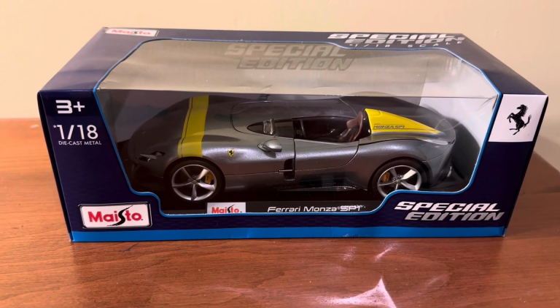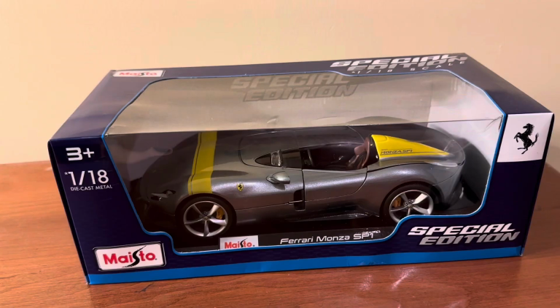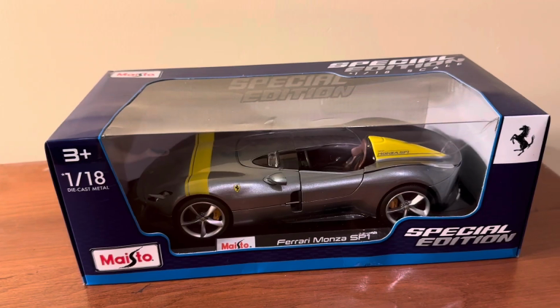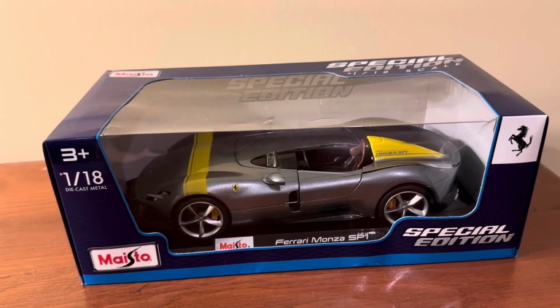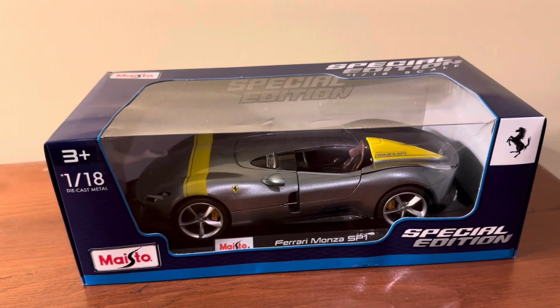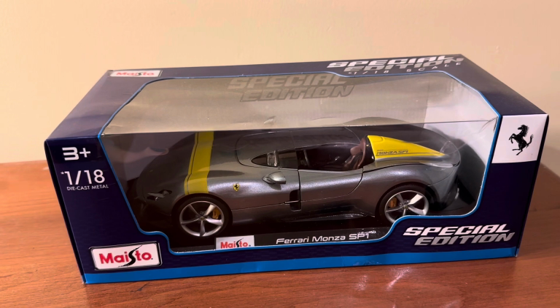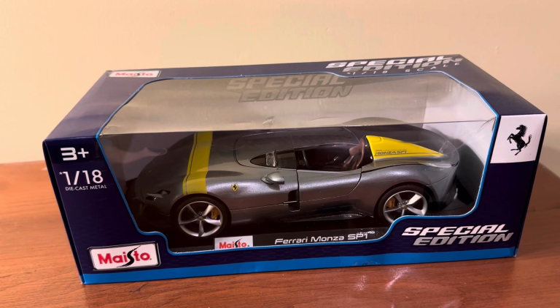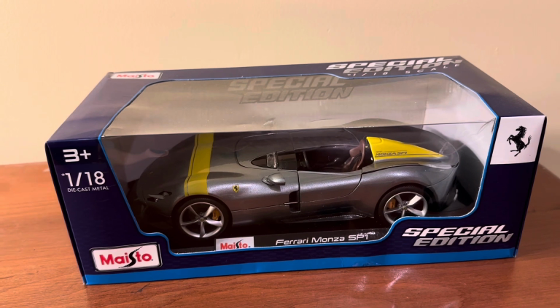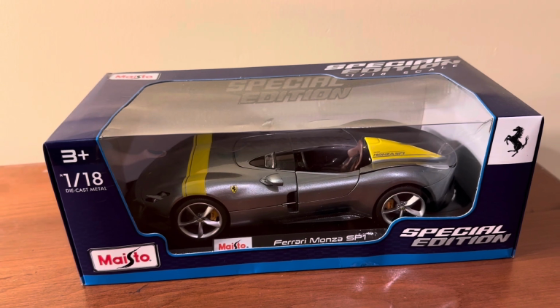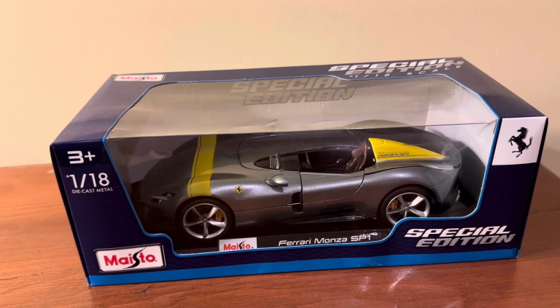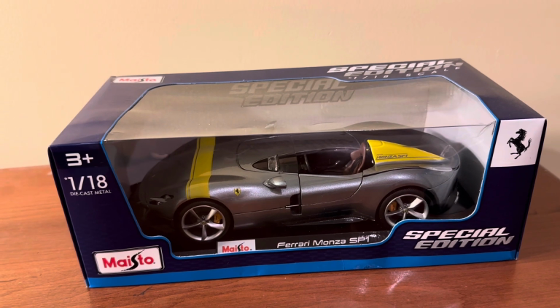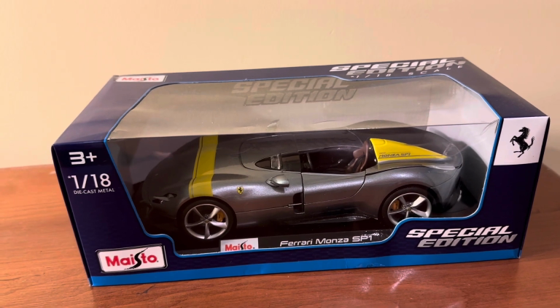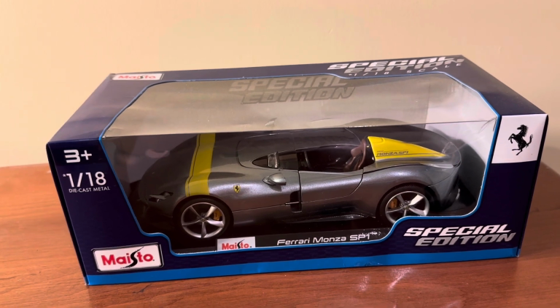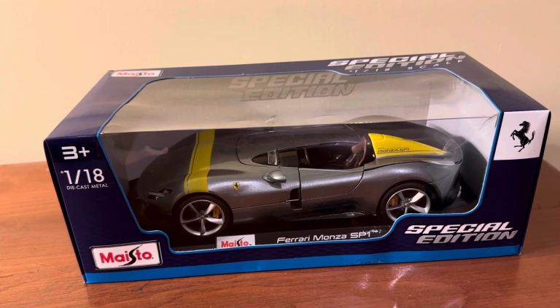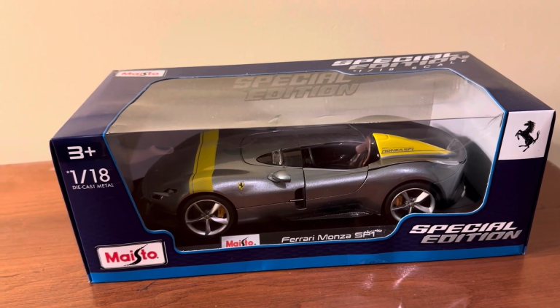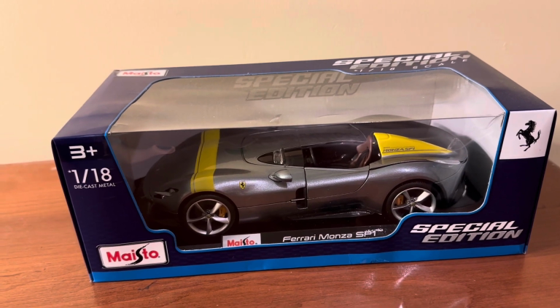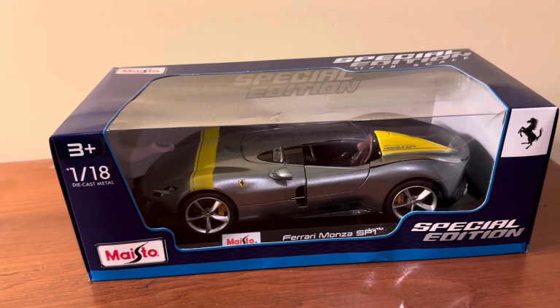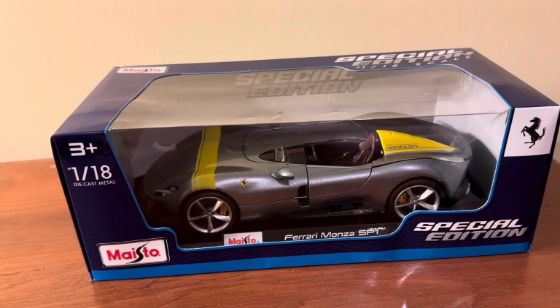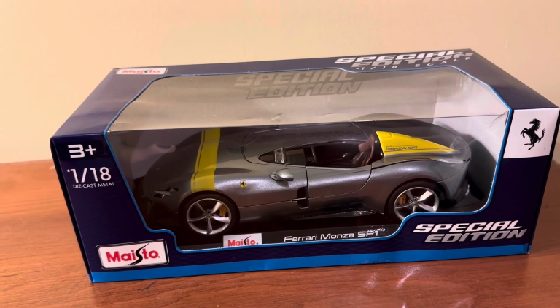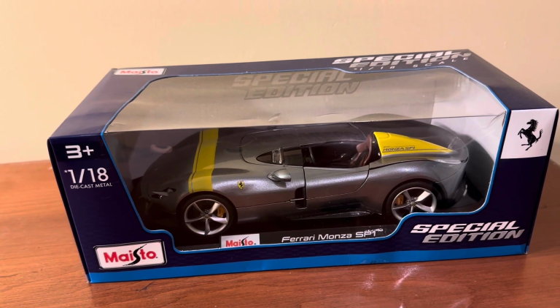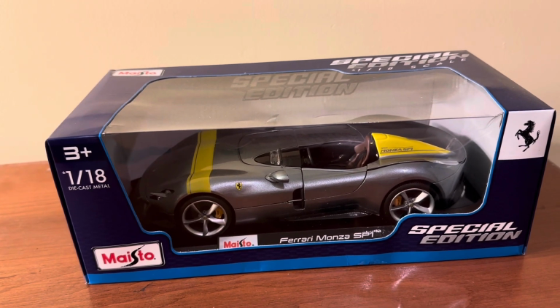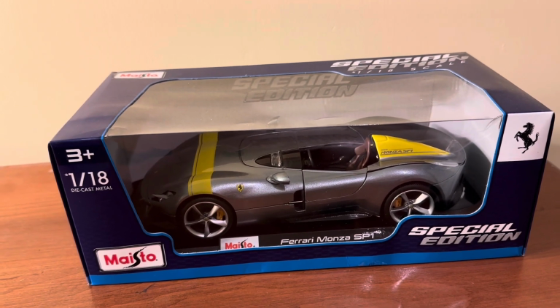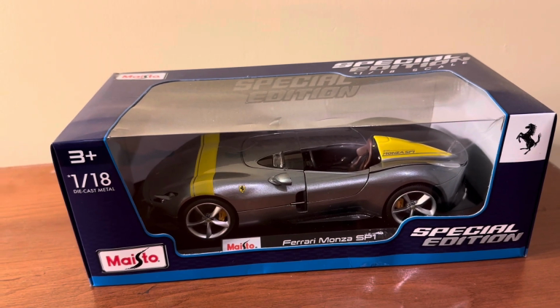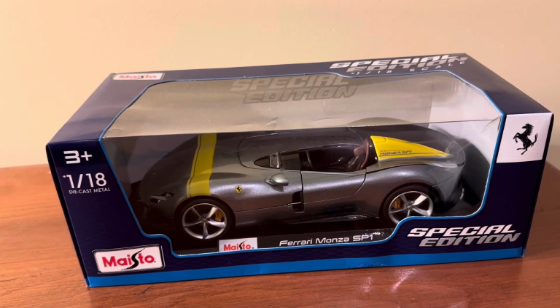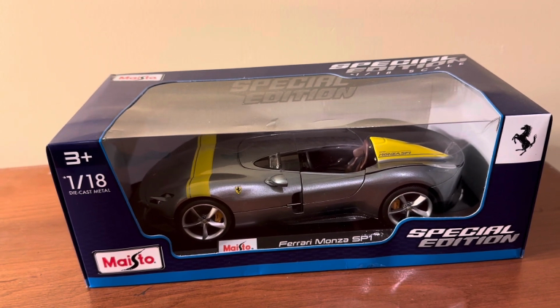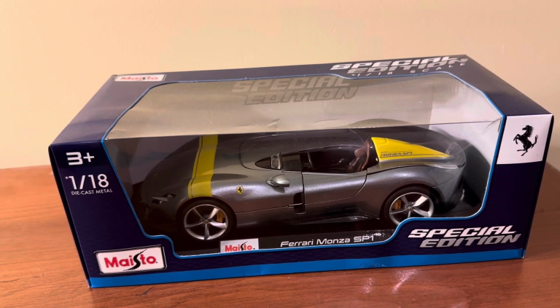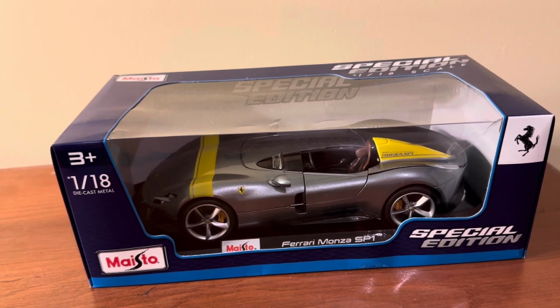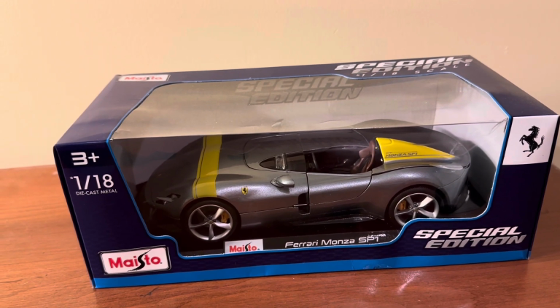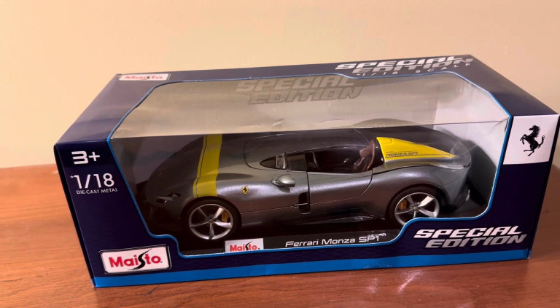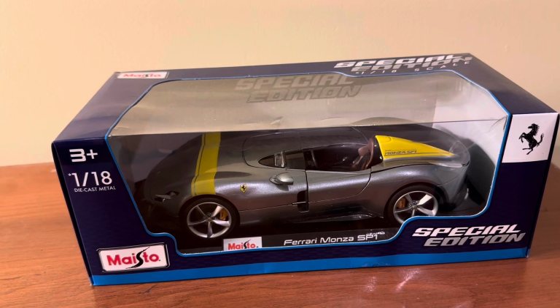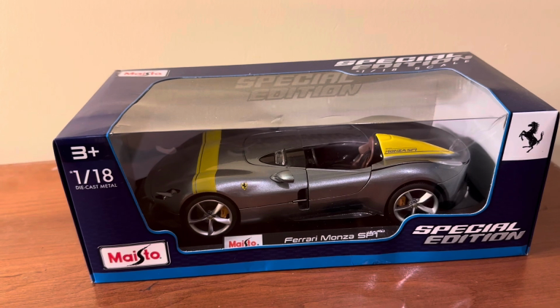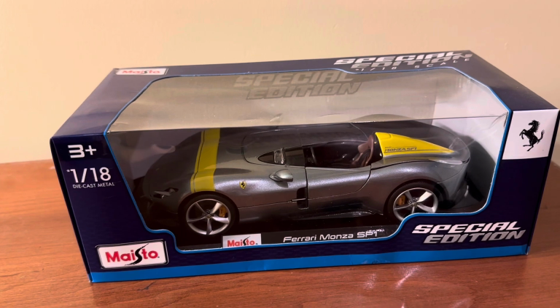I got this model from Sam's Club for around $17 in total, and my parents later ended up giving it to me for my birthday.